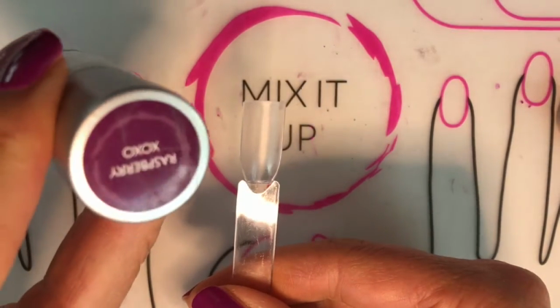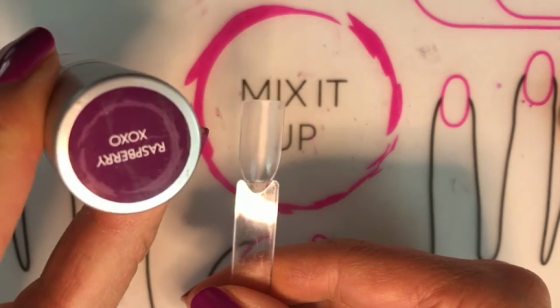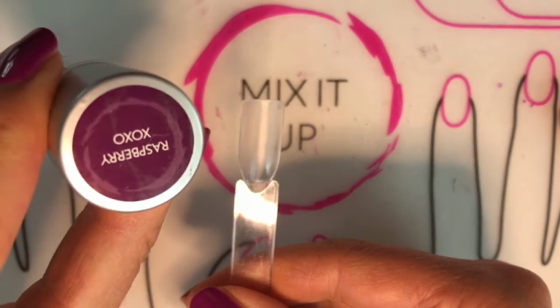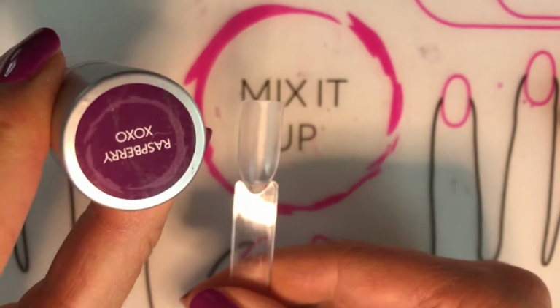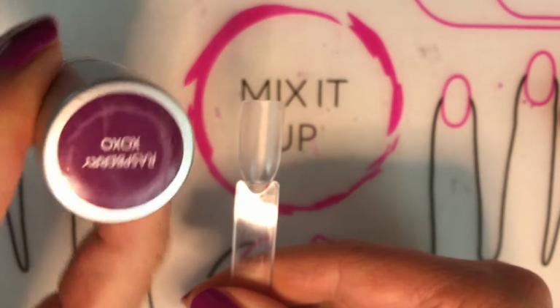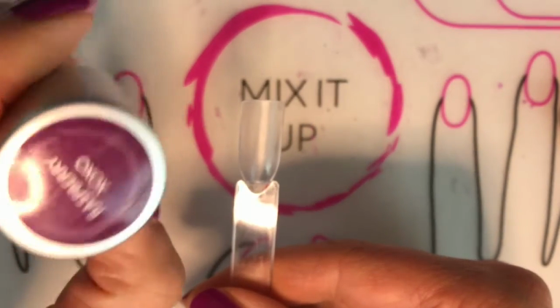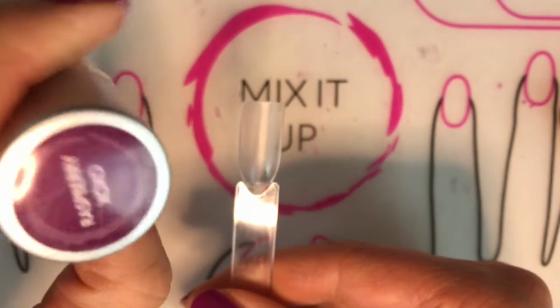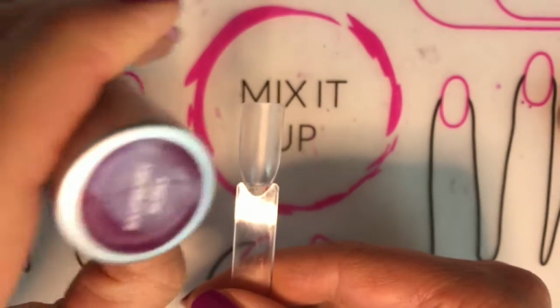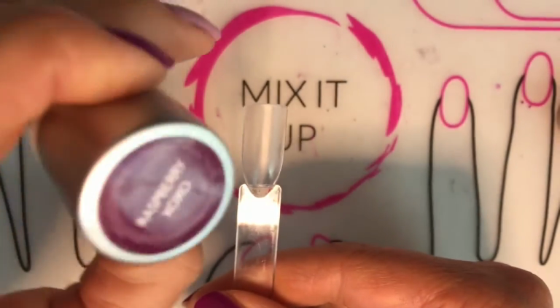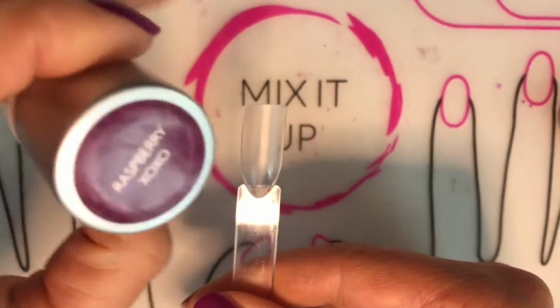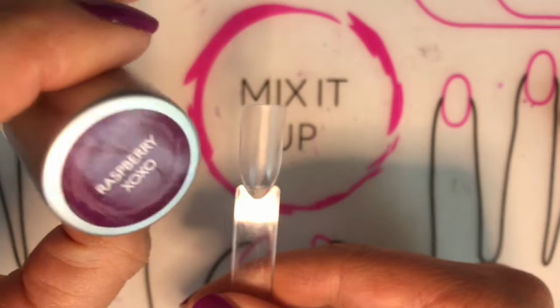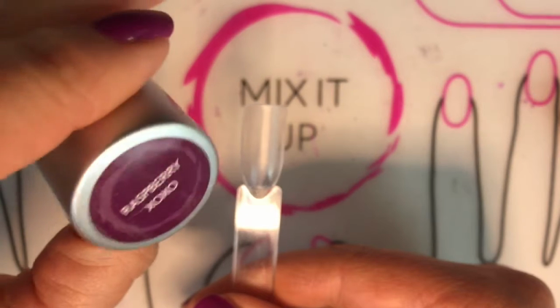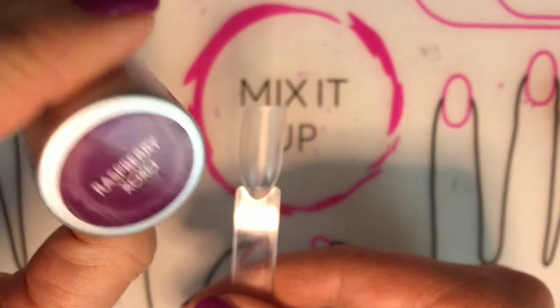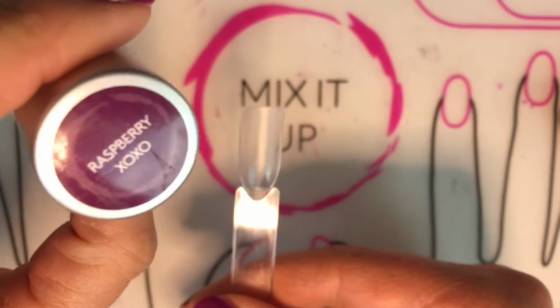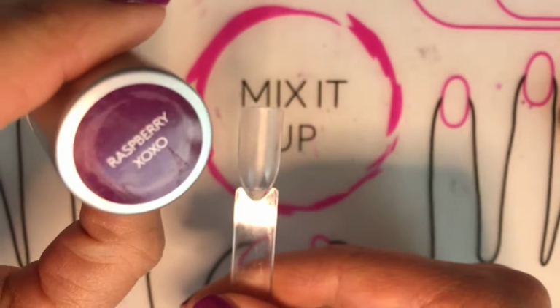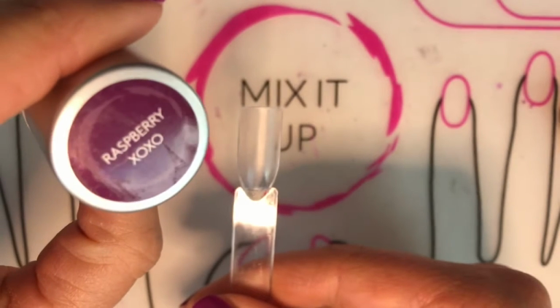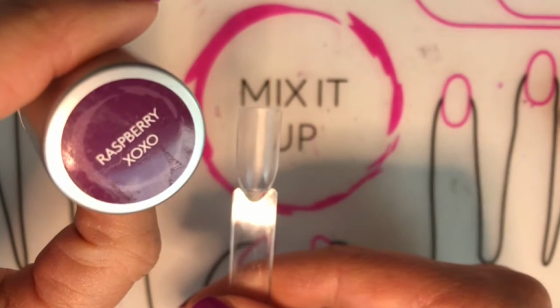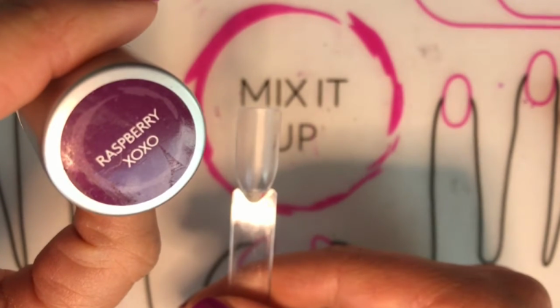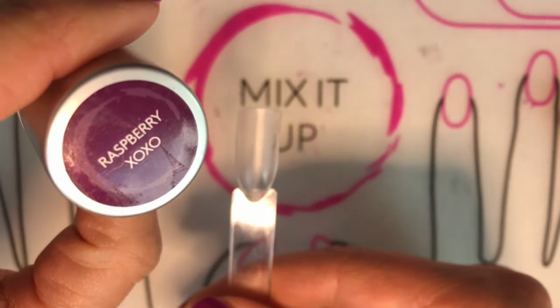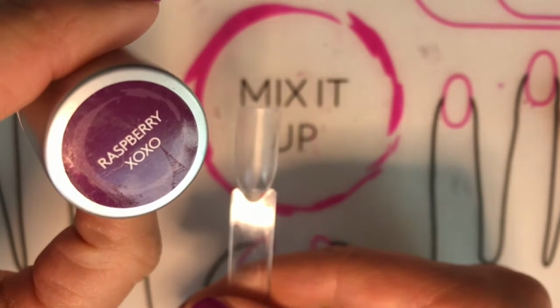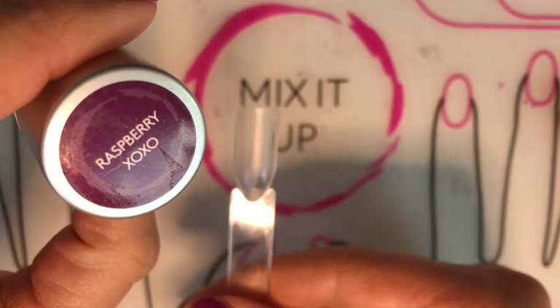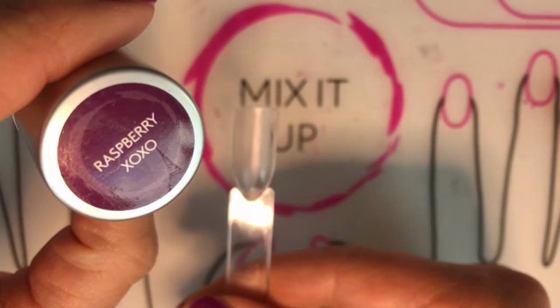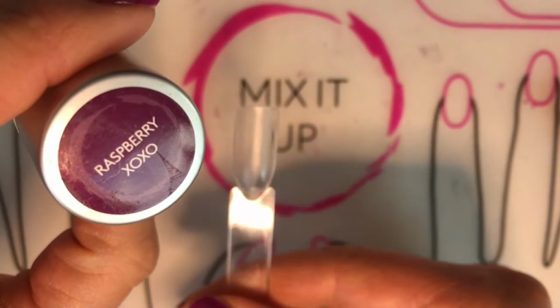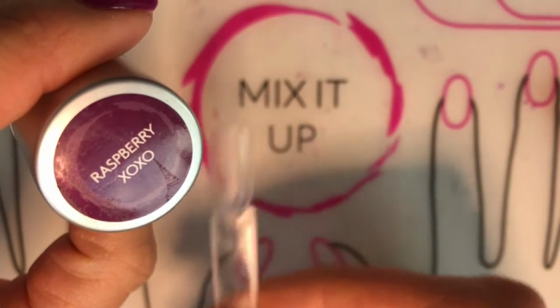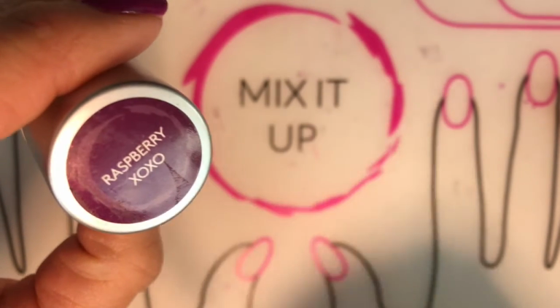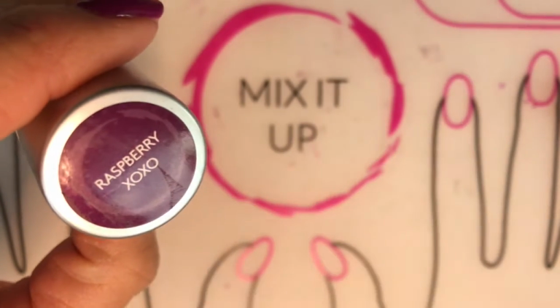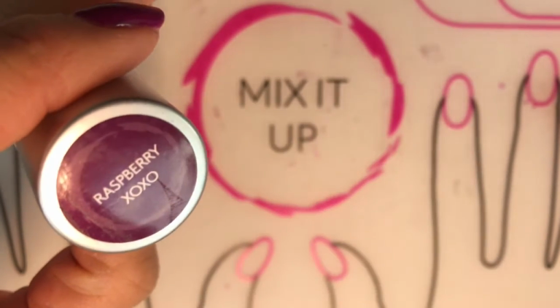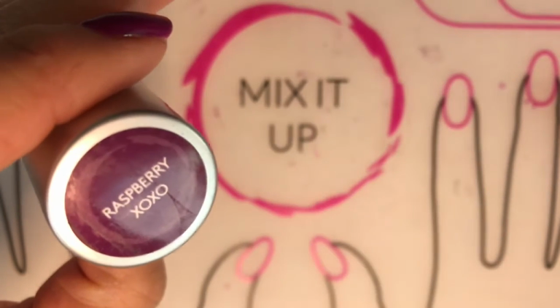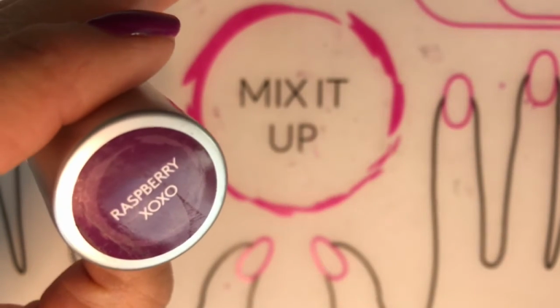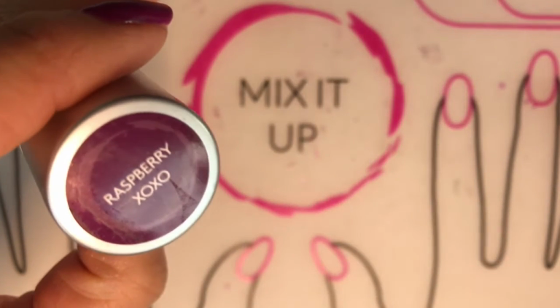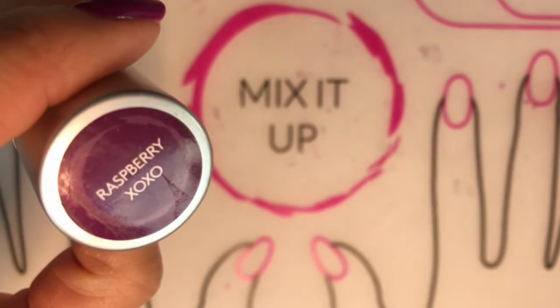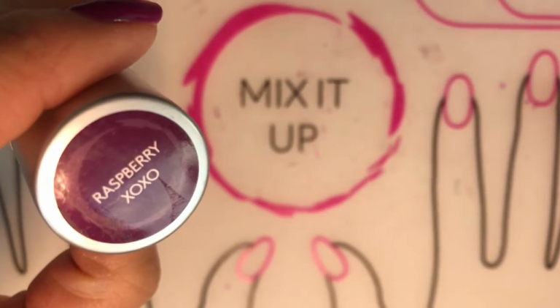So now we're ready to go — let's hold it the right way — we're ready to go with our favorite color.